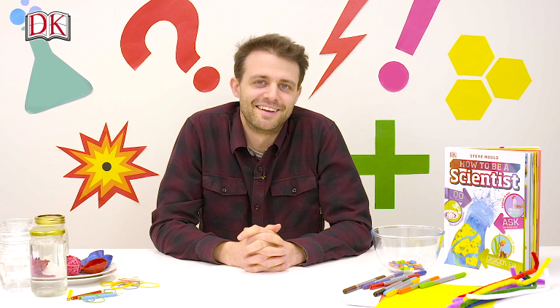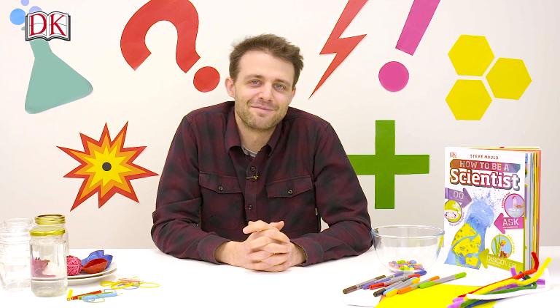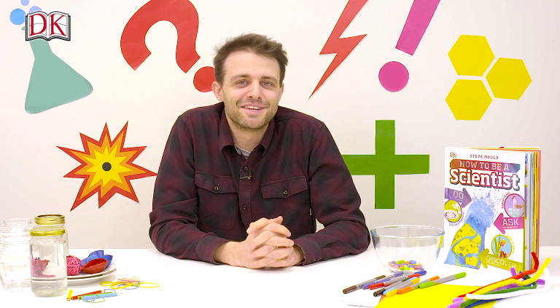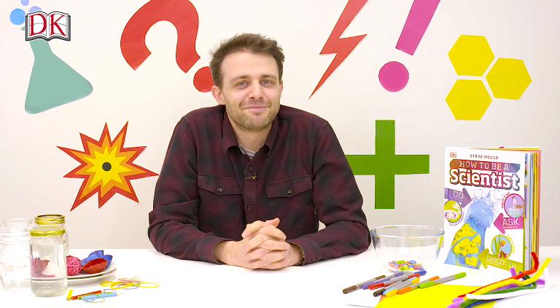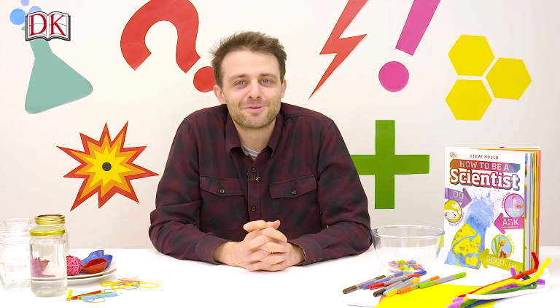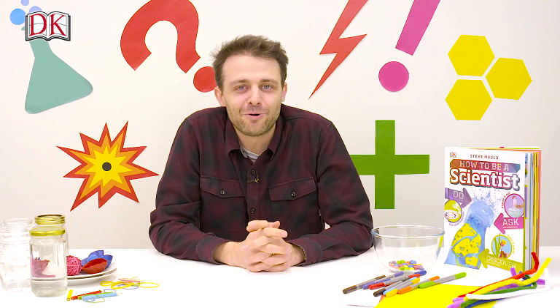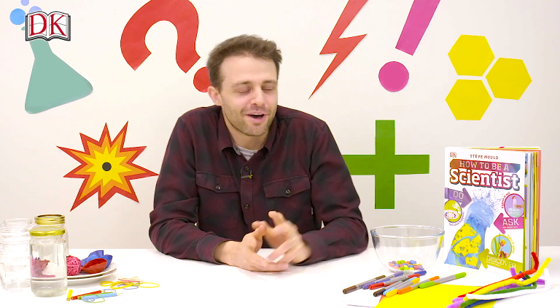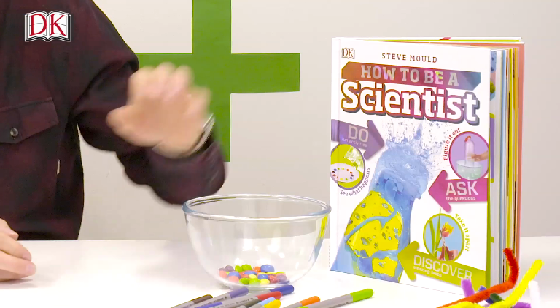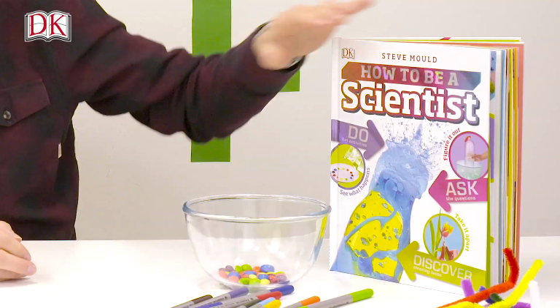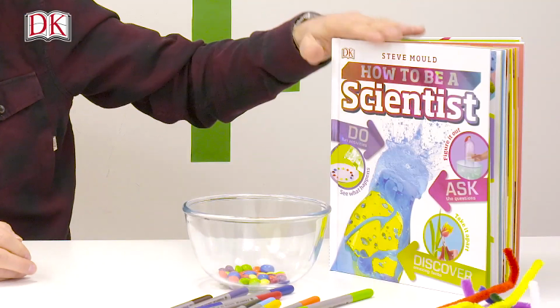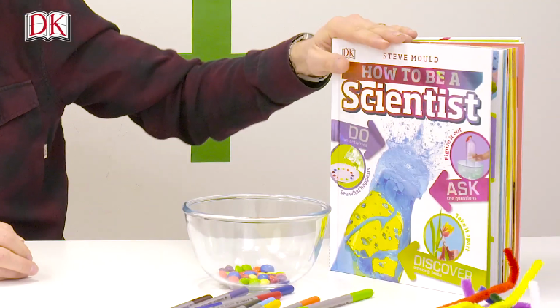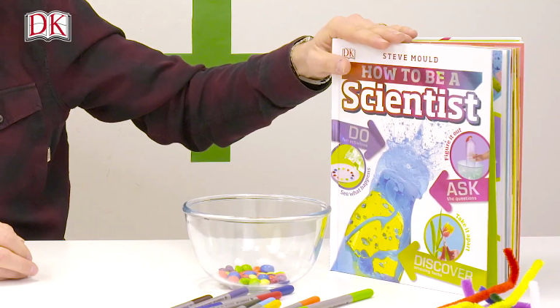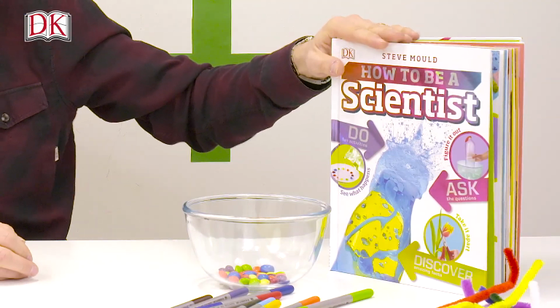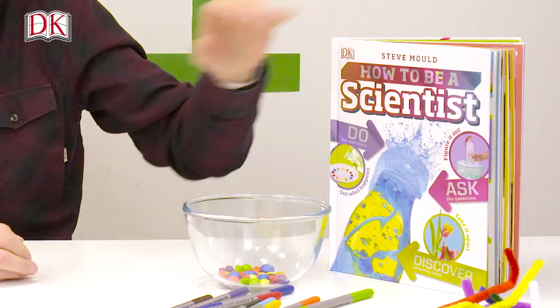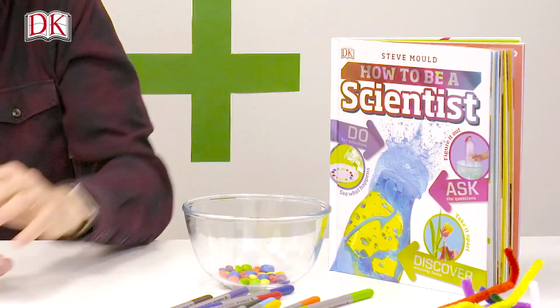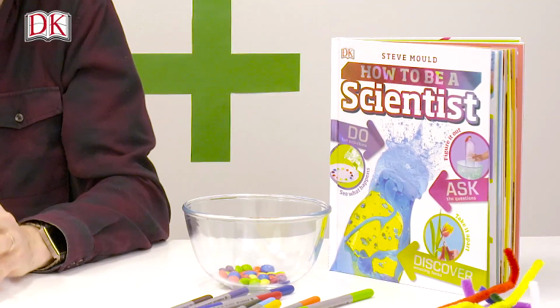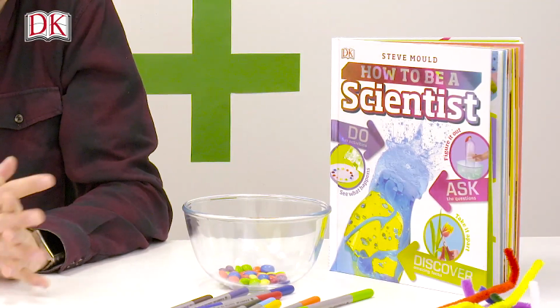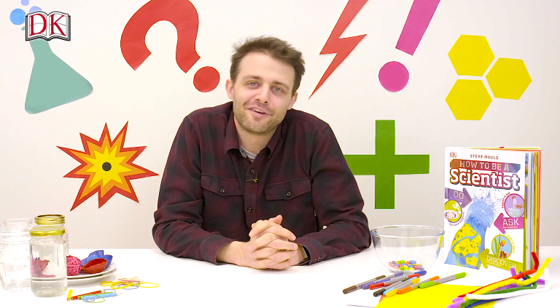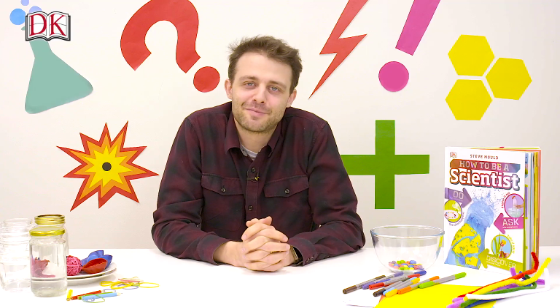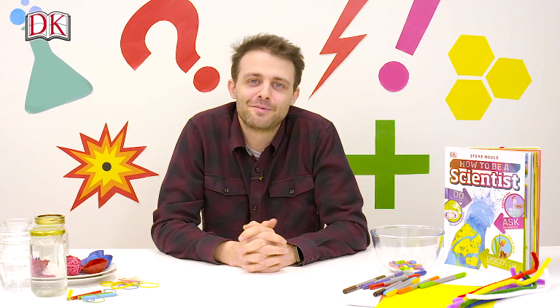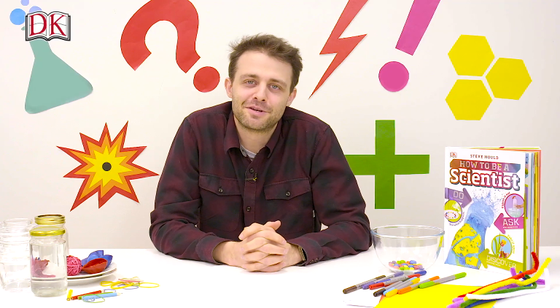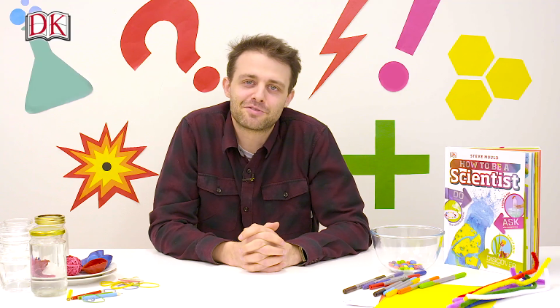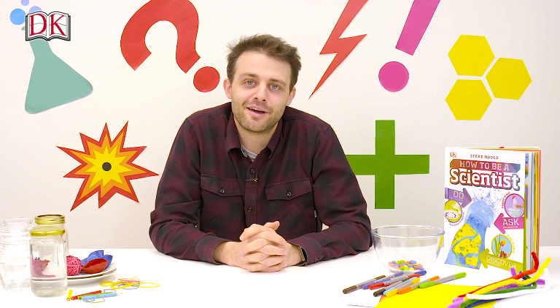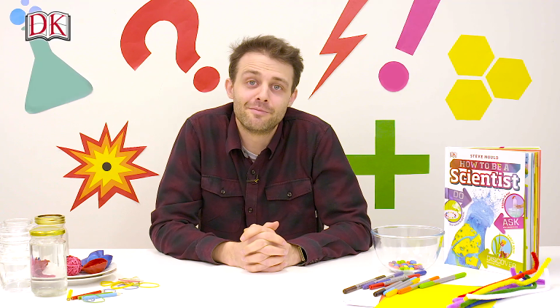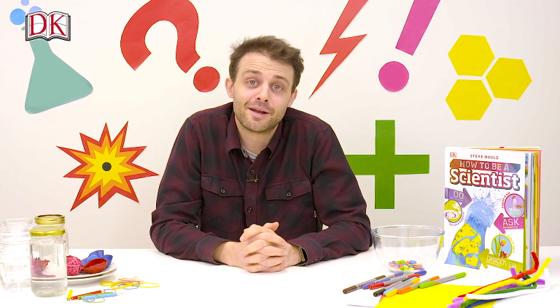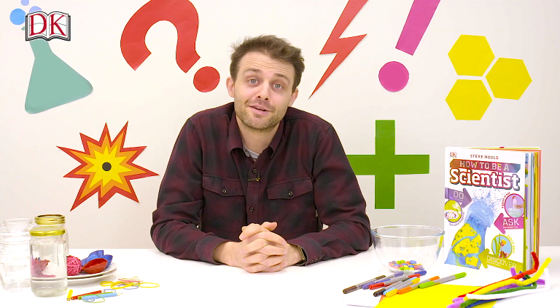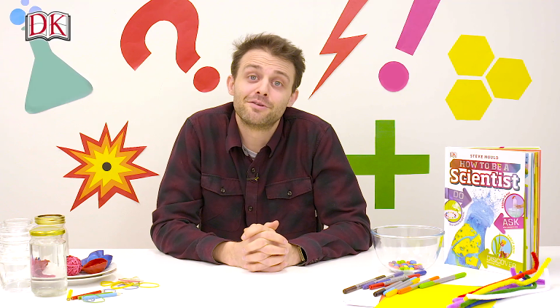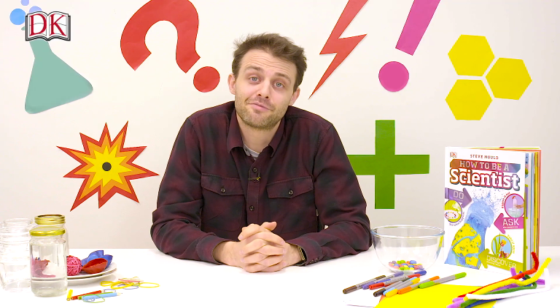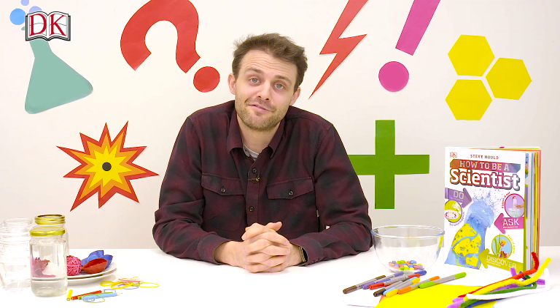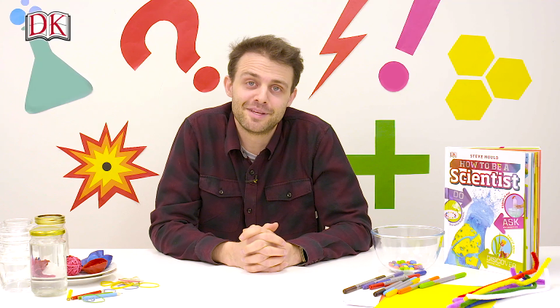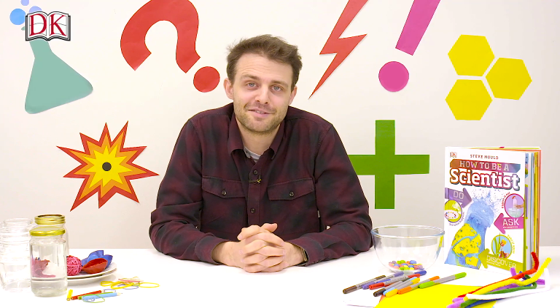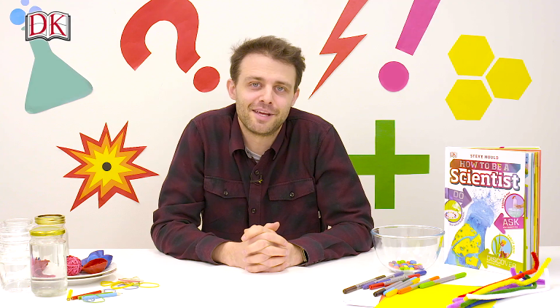I'm Steve Mould, author of How to Be a Scientist, a book full of experiments you can try at home. I'm going to show you three of them in this video.